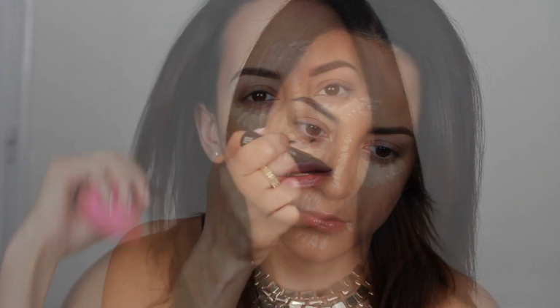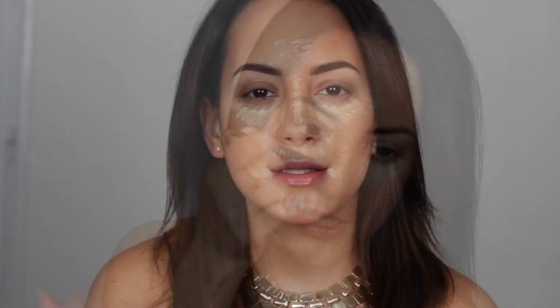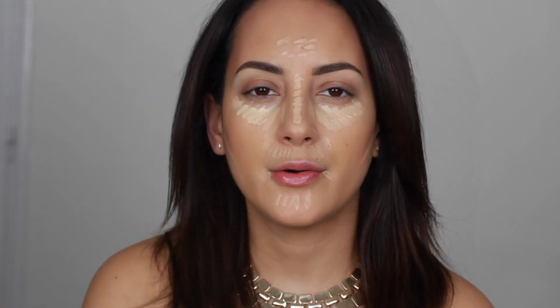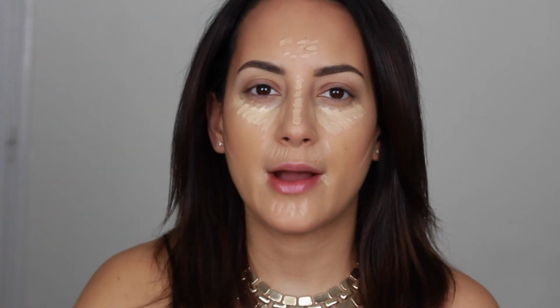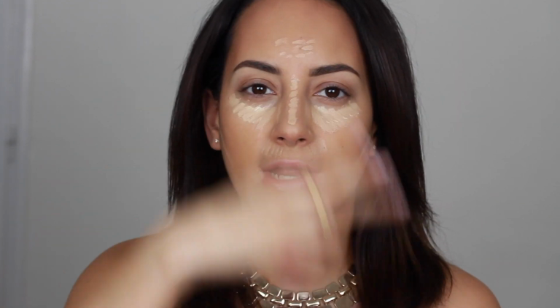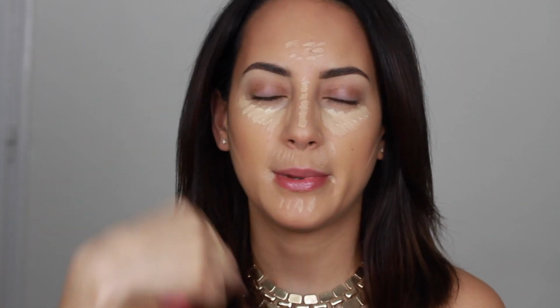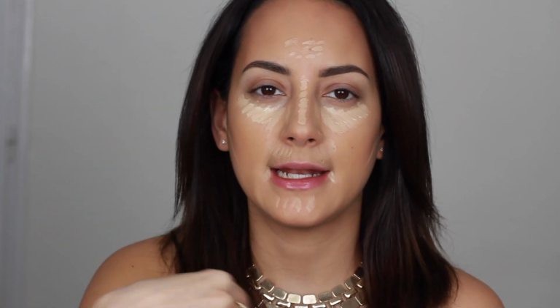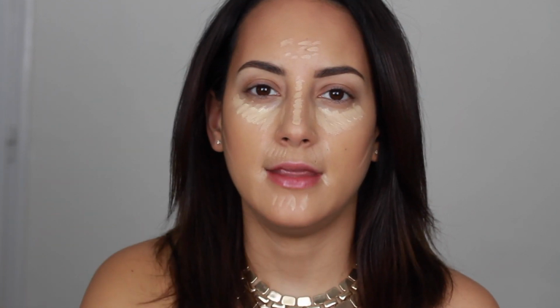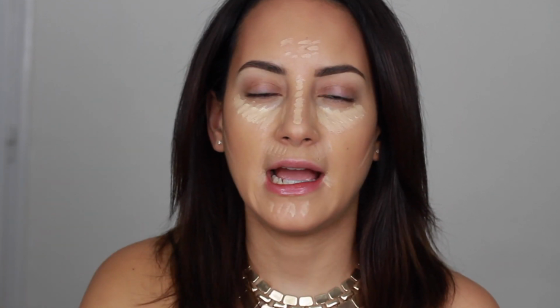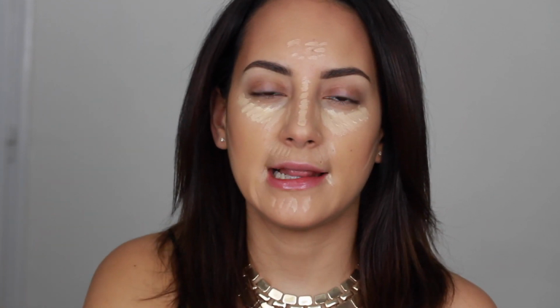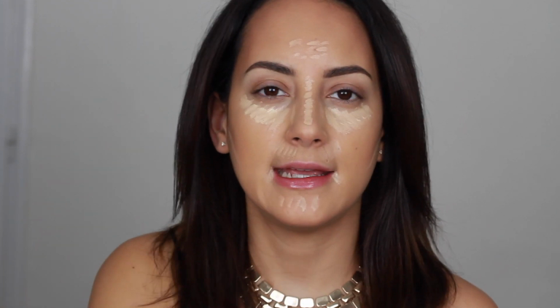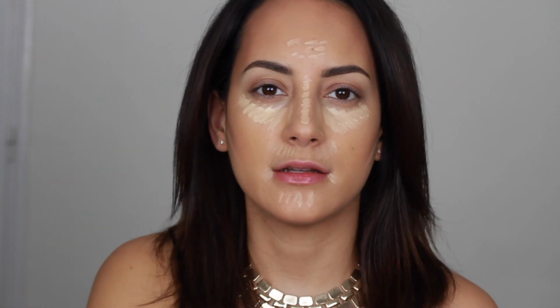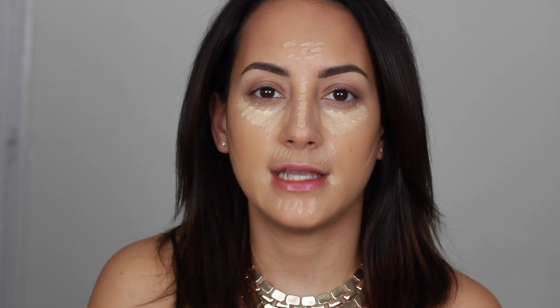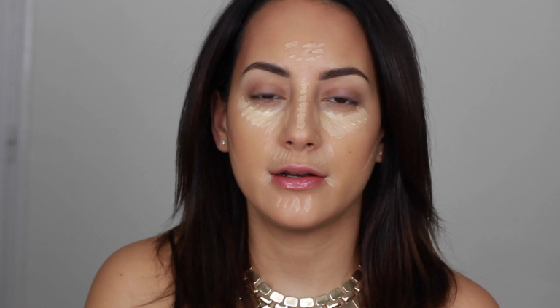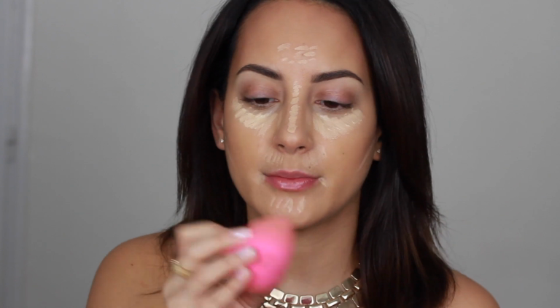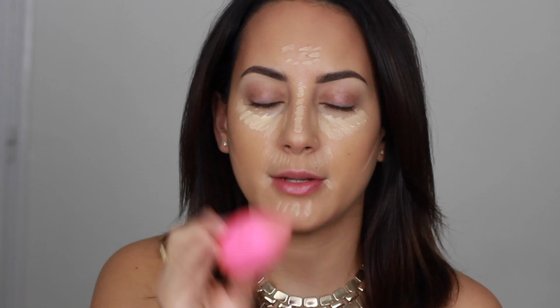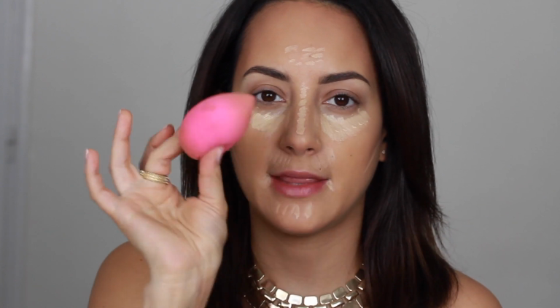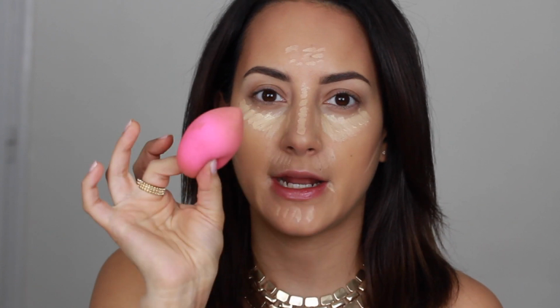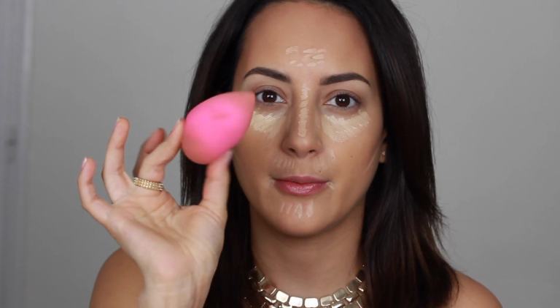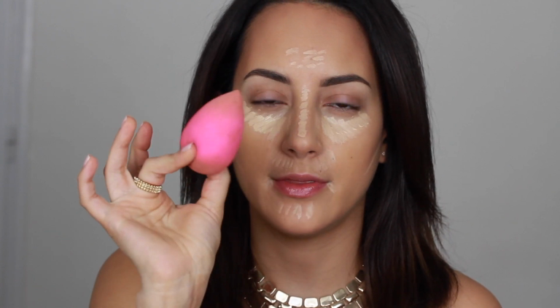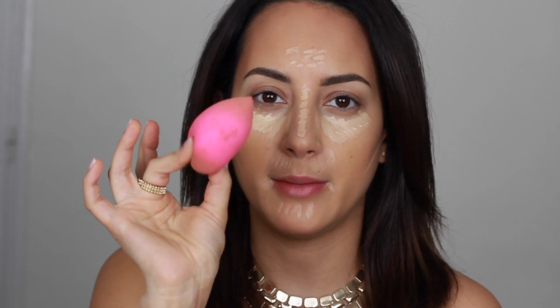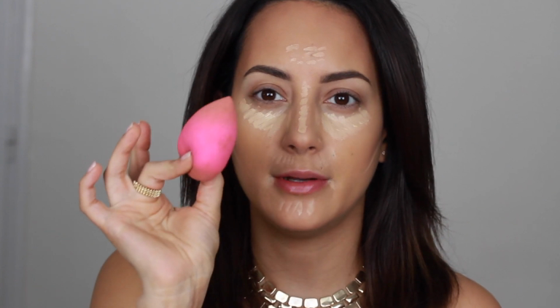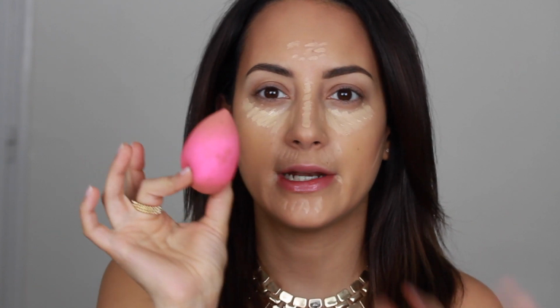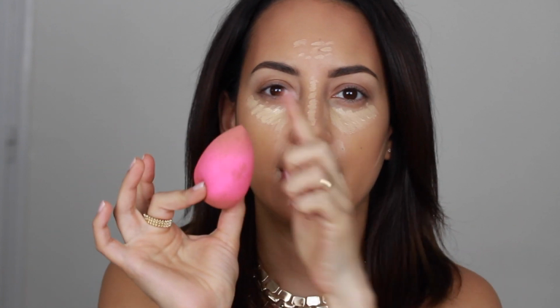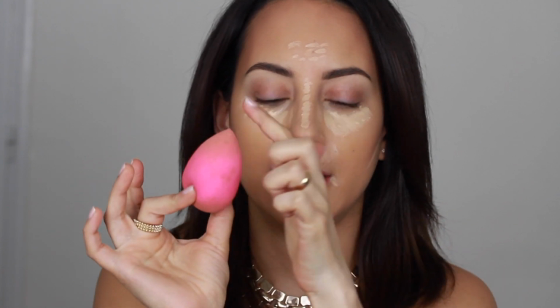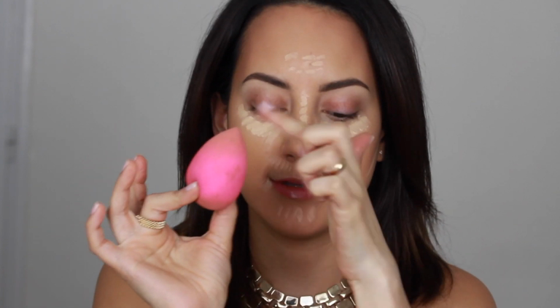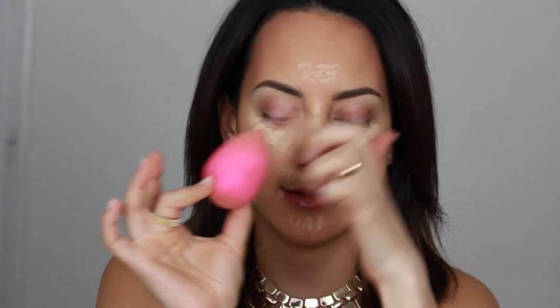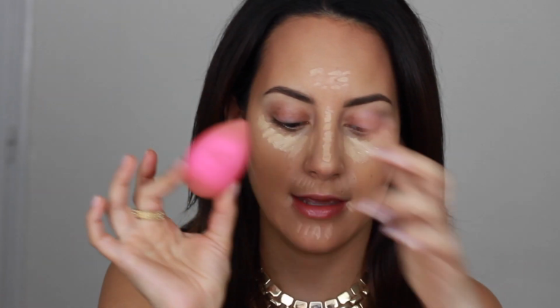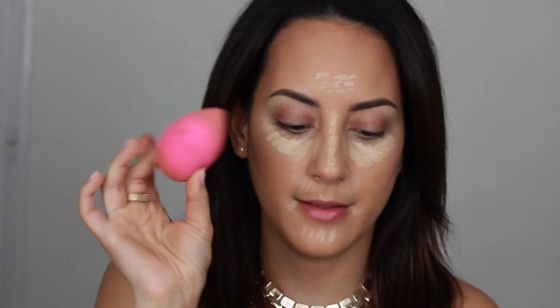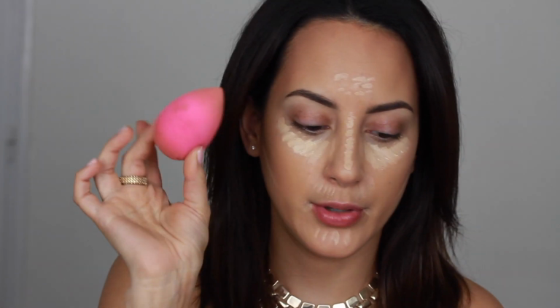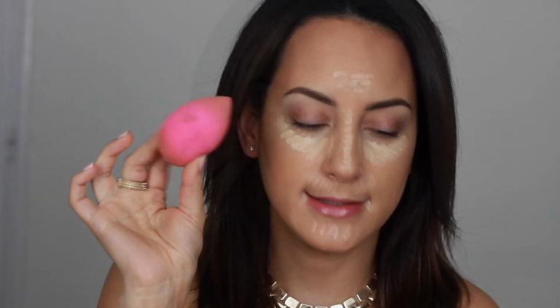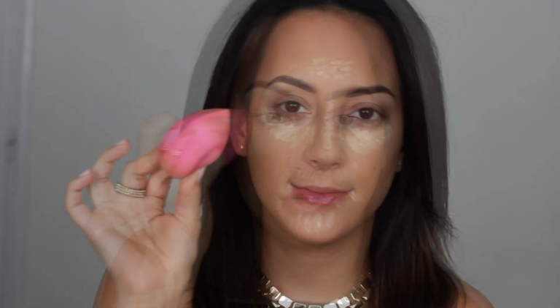Now that I've applied the highlighting concealers, I'm going to blend that out with my Beauty Blender using the pointed tip.